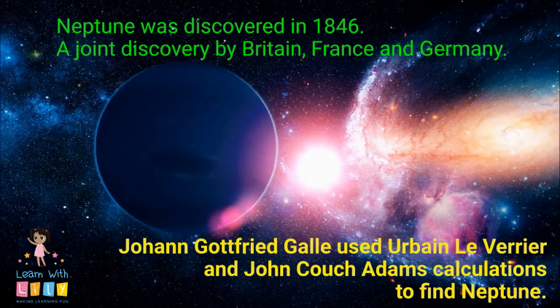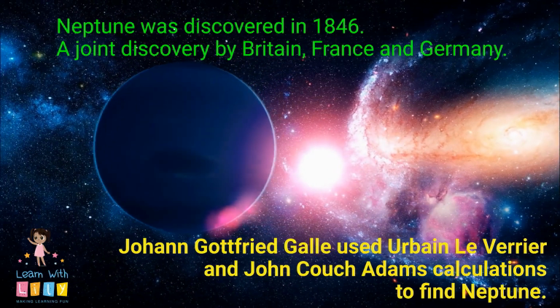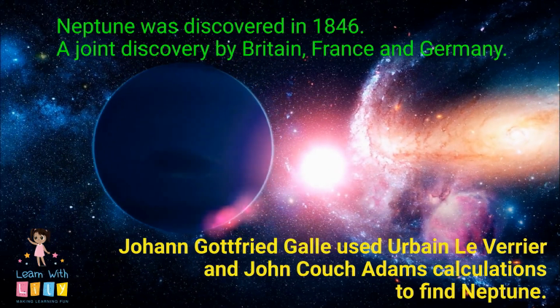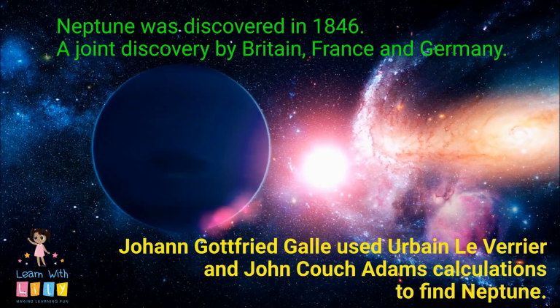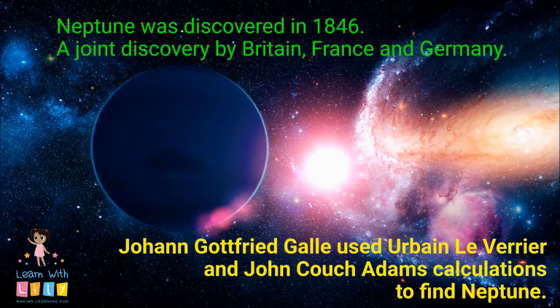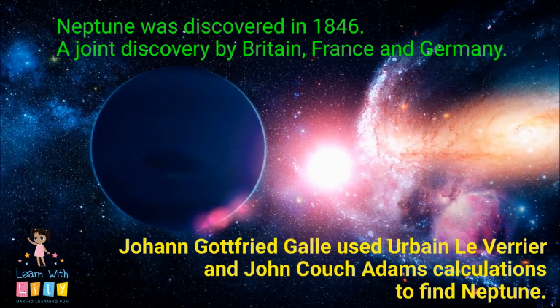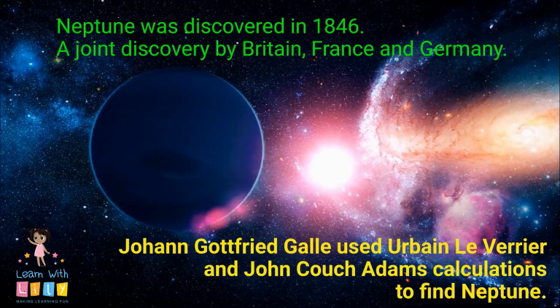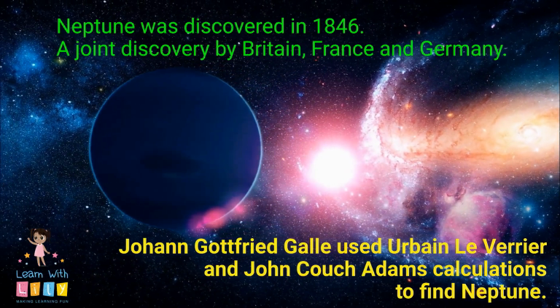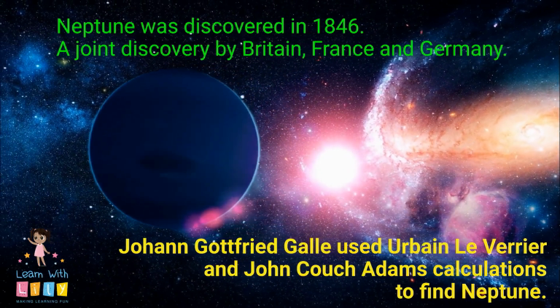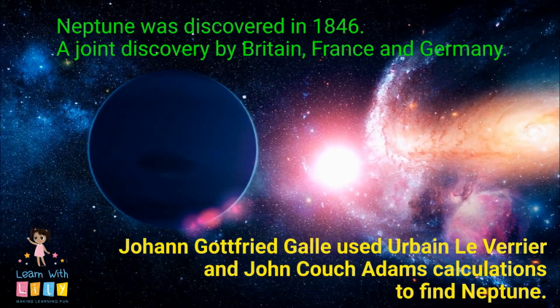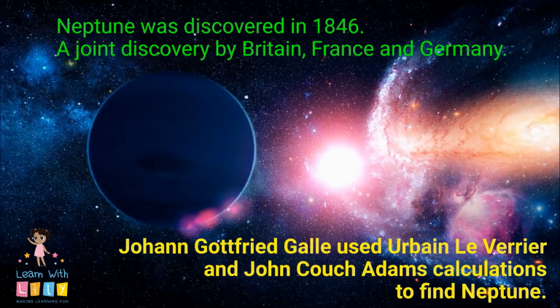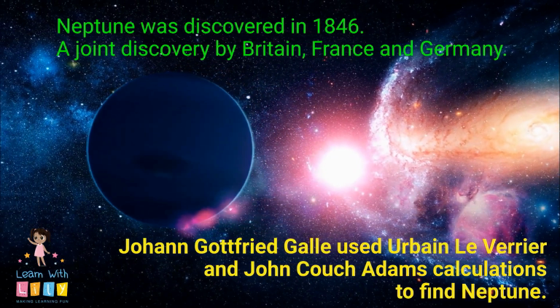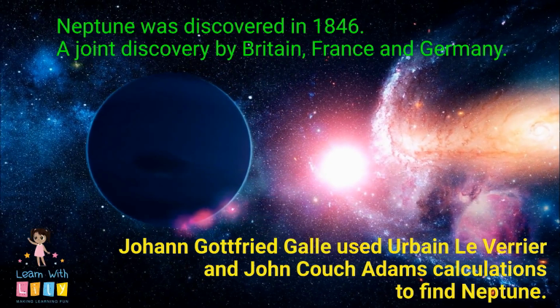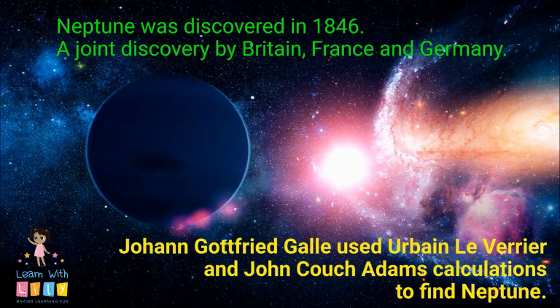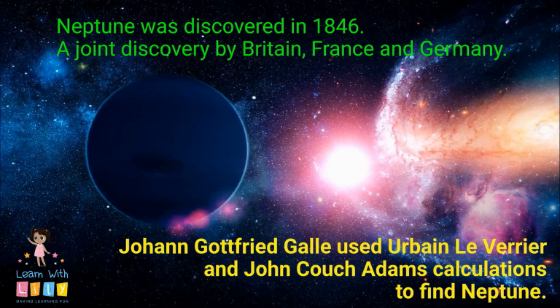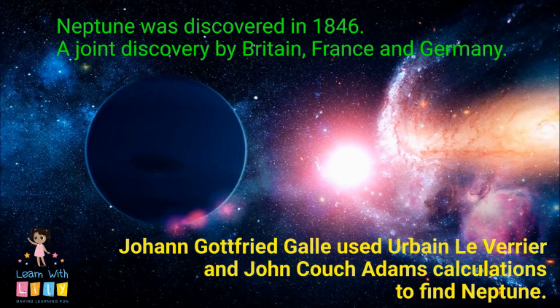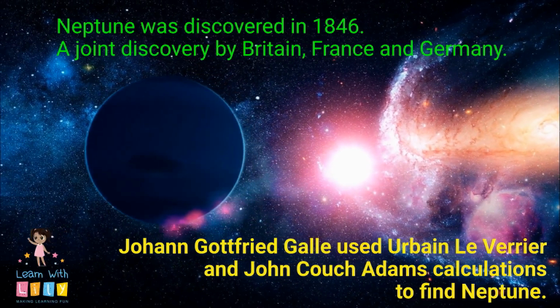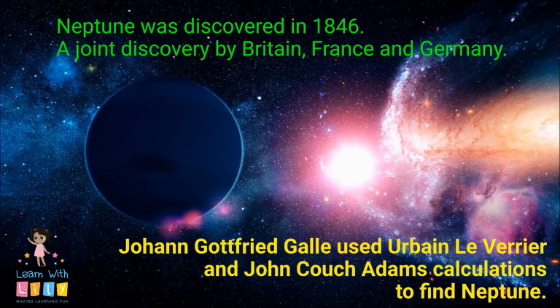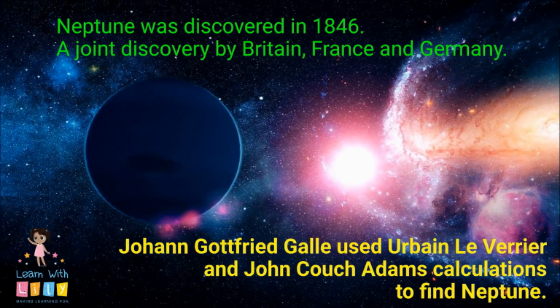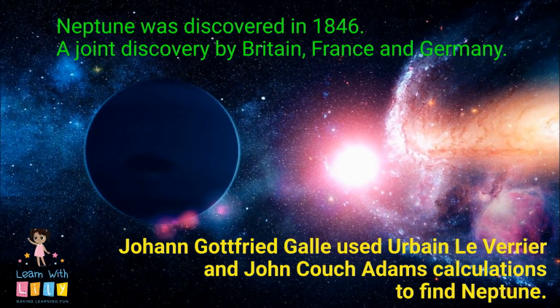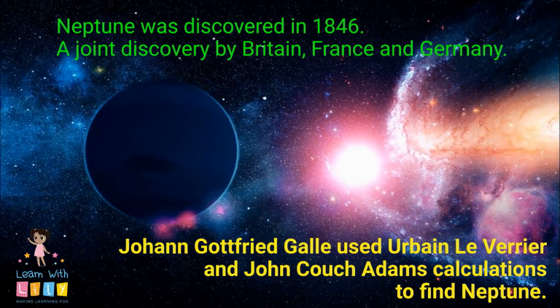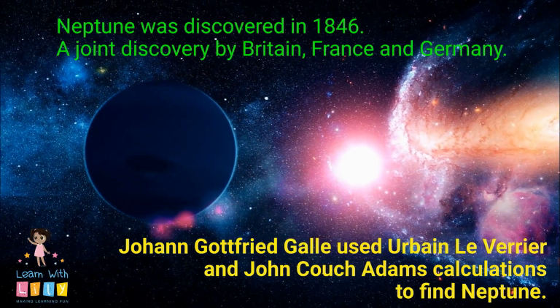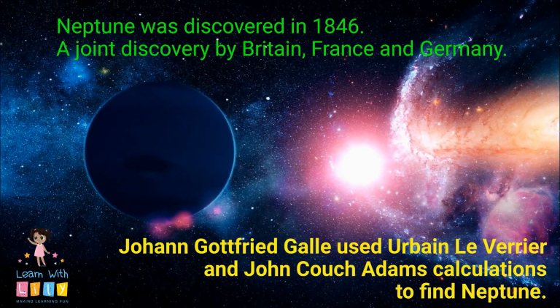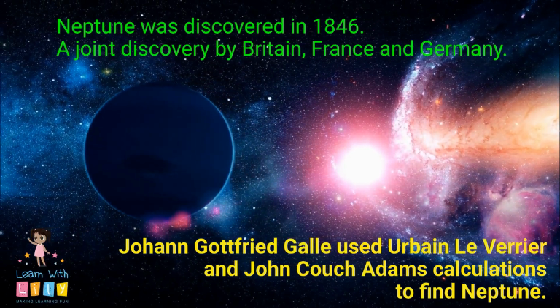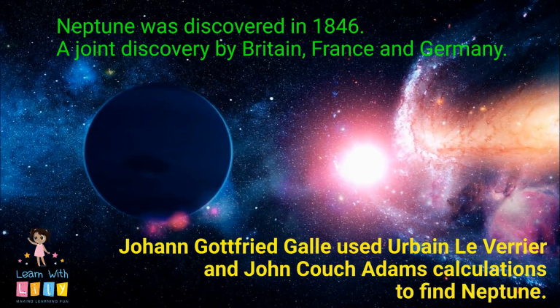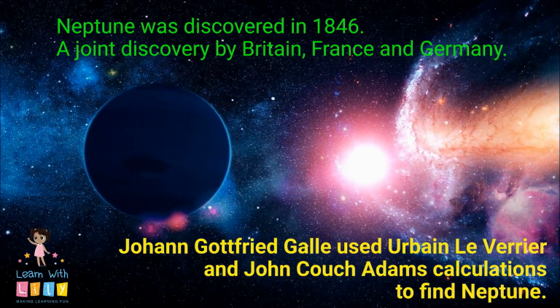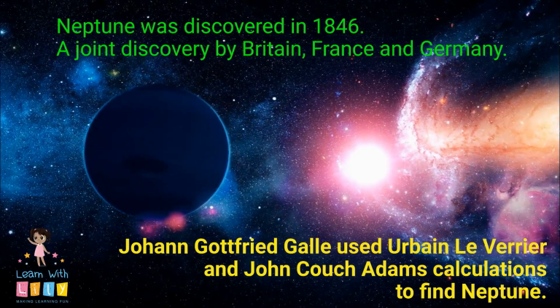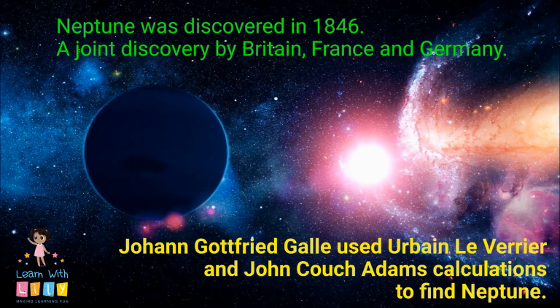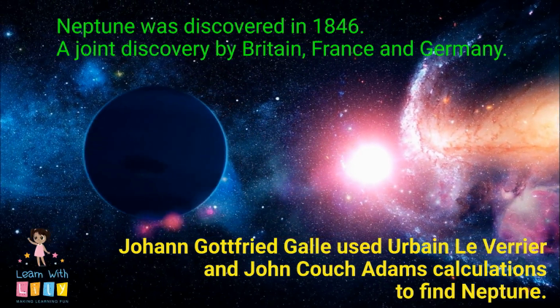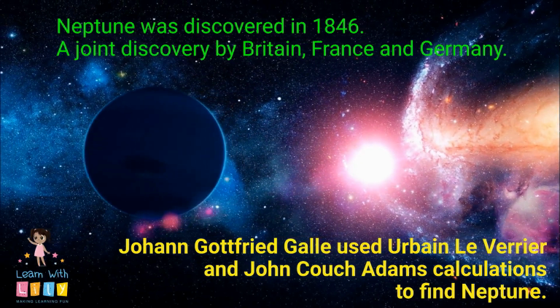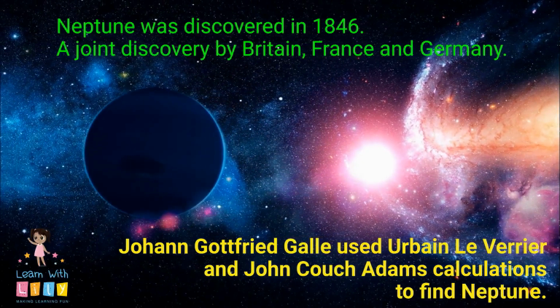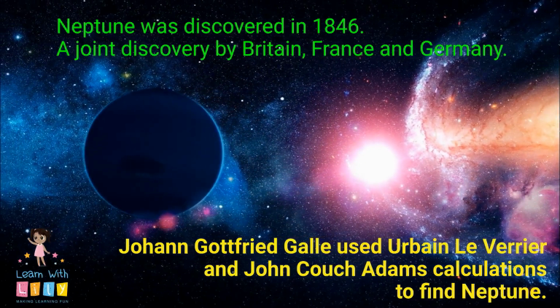Neptune was discovered in 1846, a joint discovery by Britain, France, and Germany.